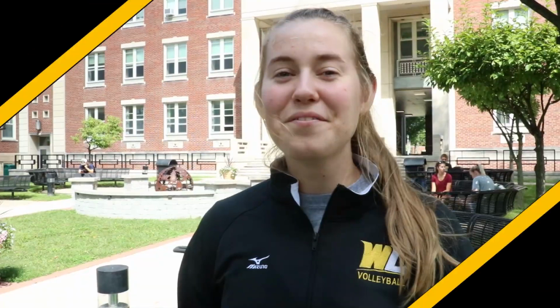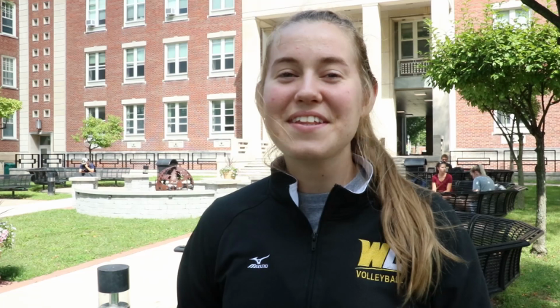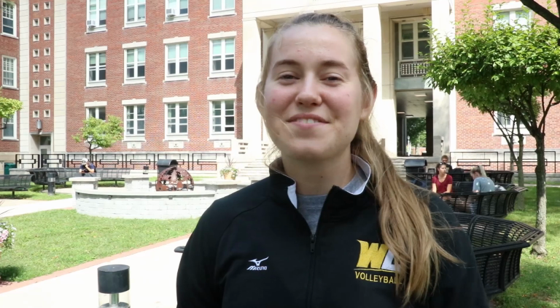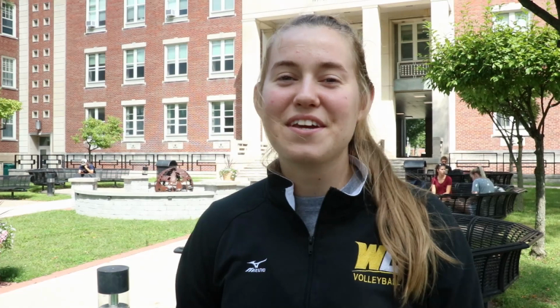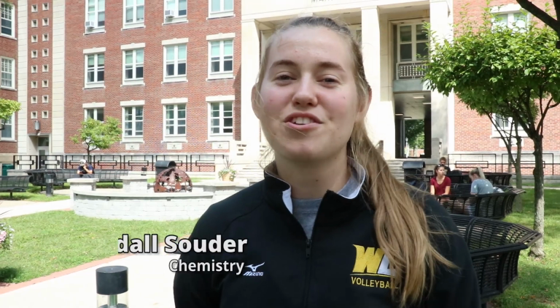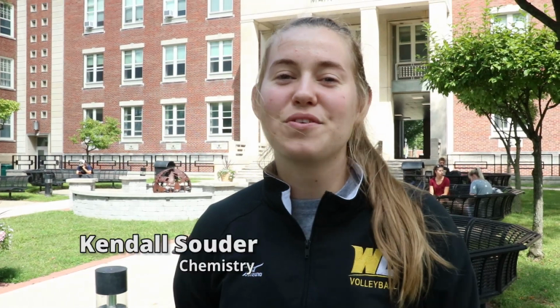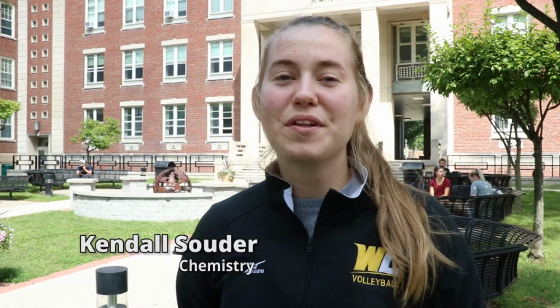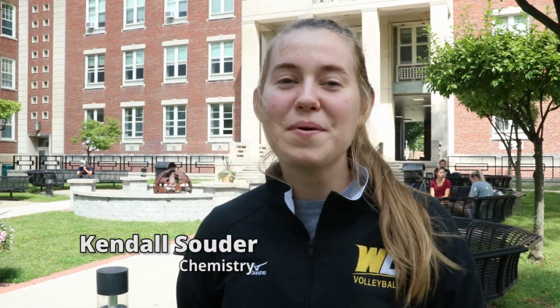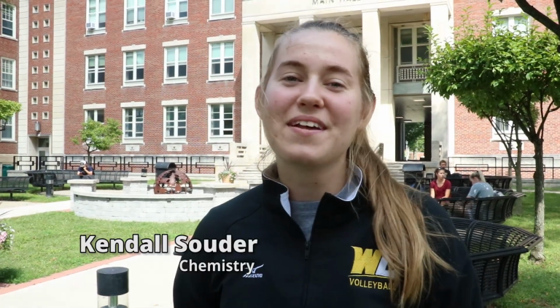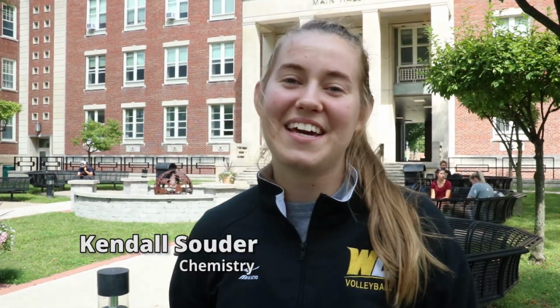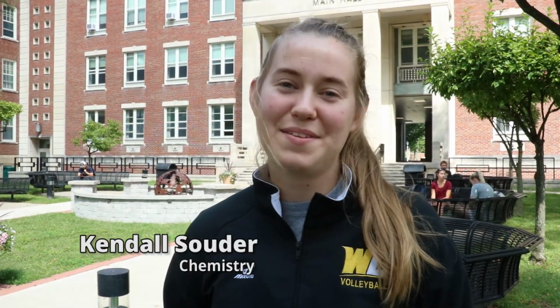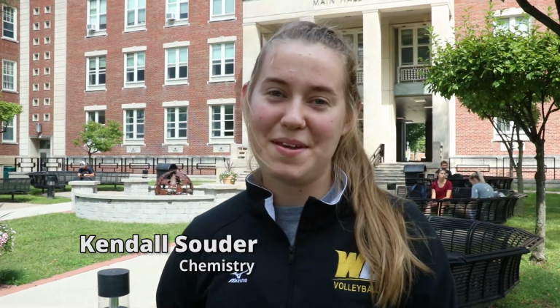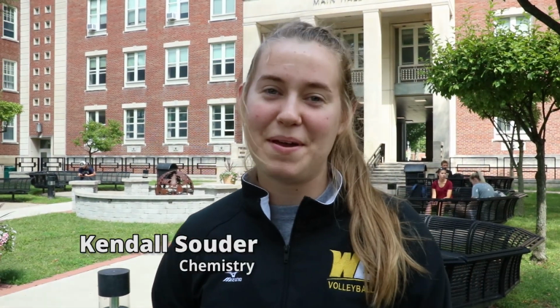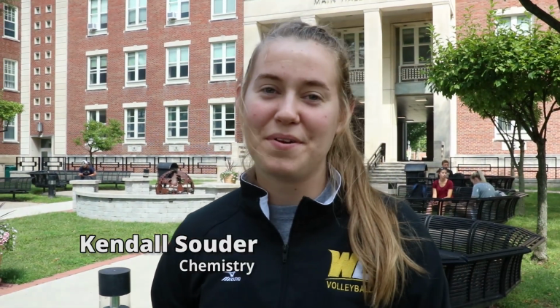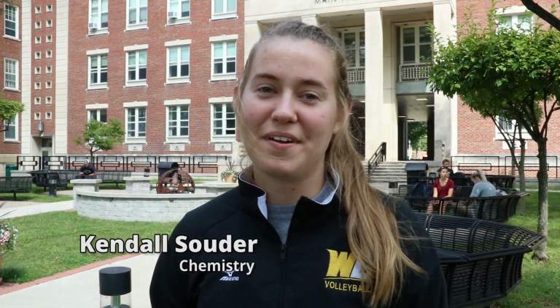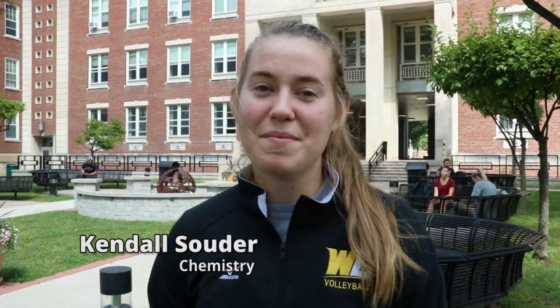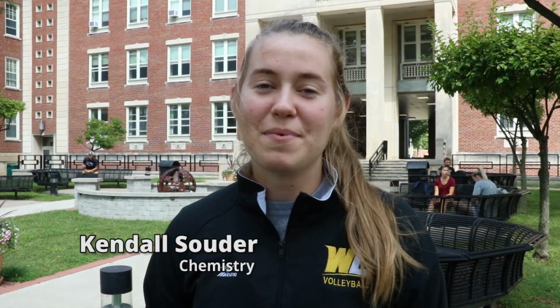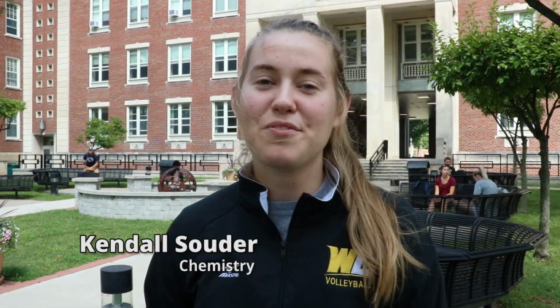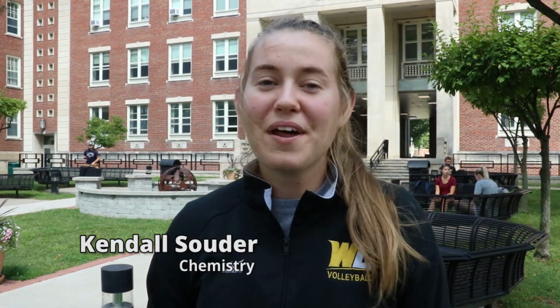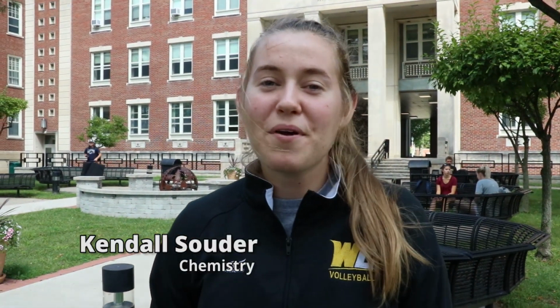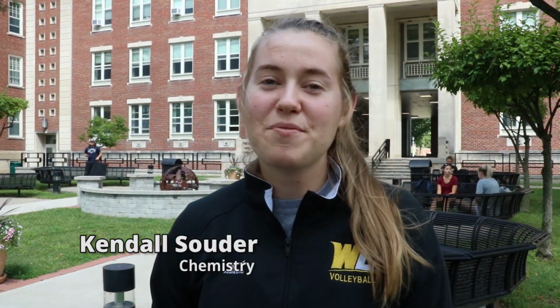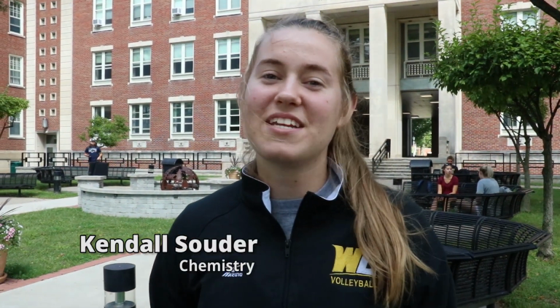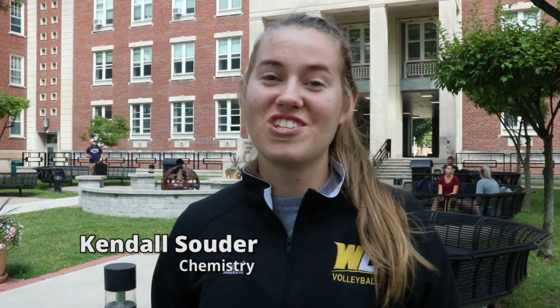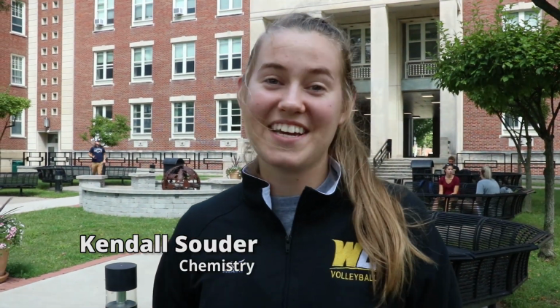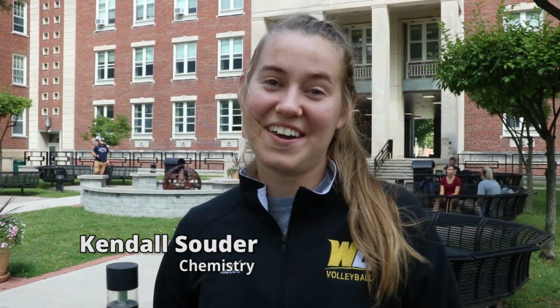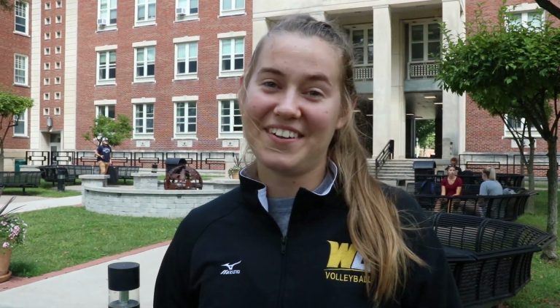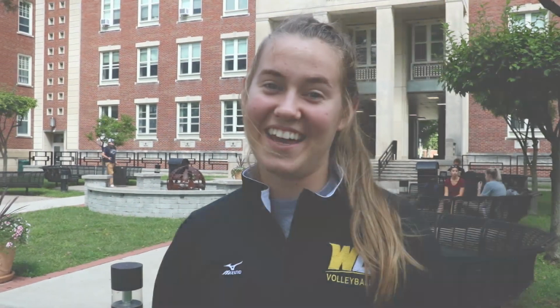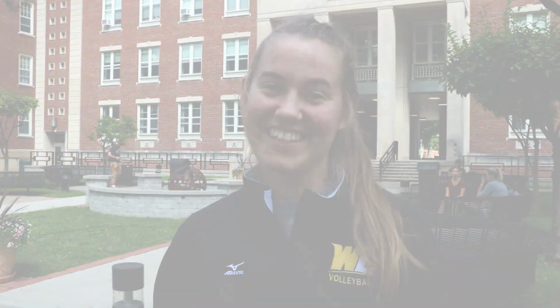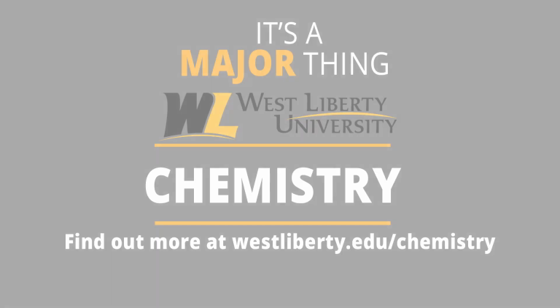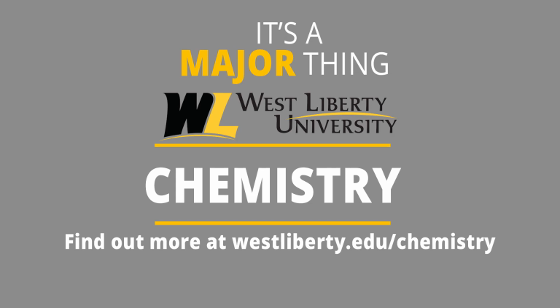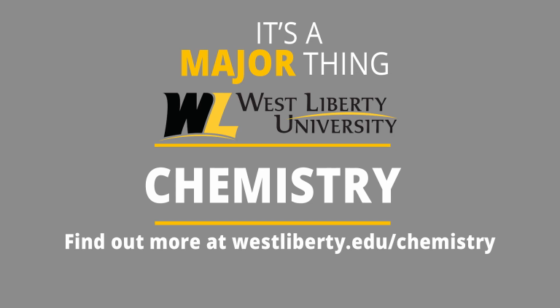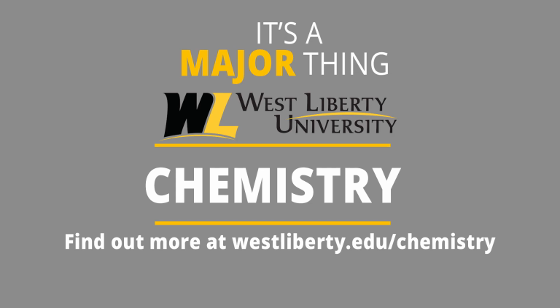Hopefully this video showed you a little bit of what it's like to be in my program. But if you want more information, check us out online. I'll see you next time. Bye!